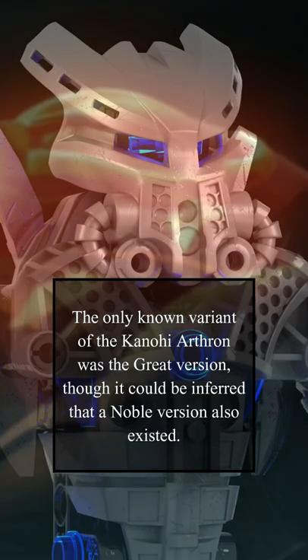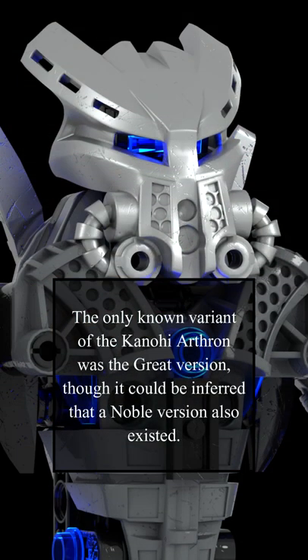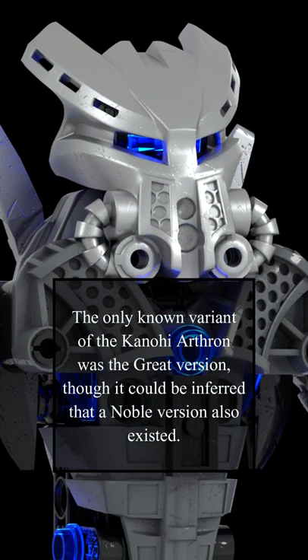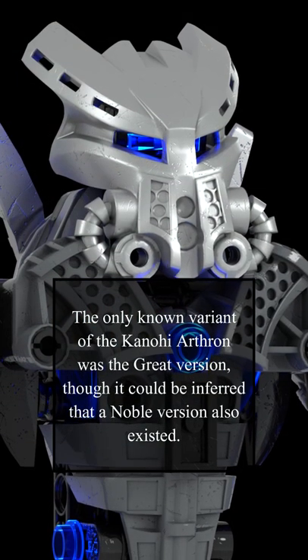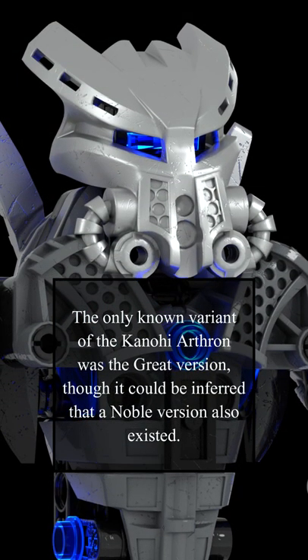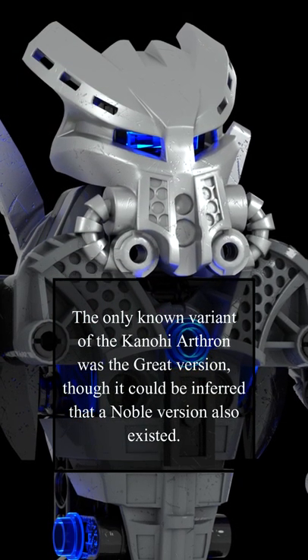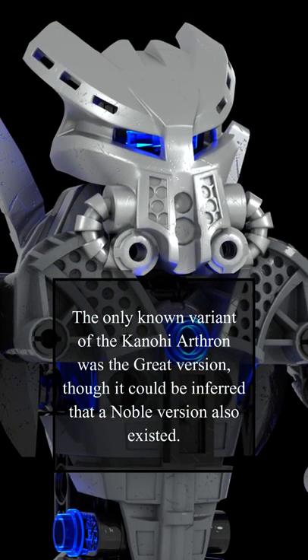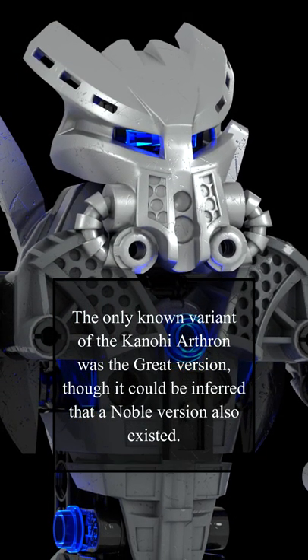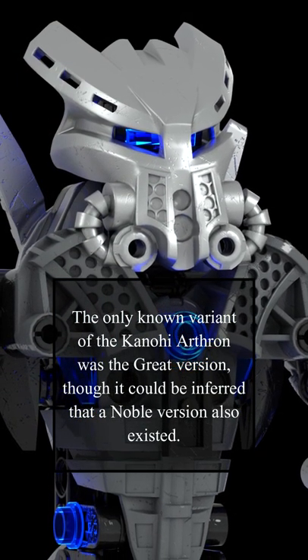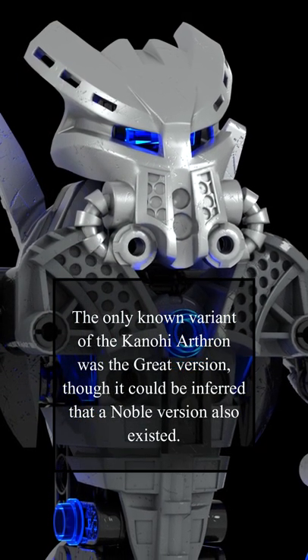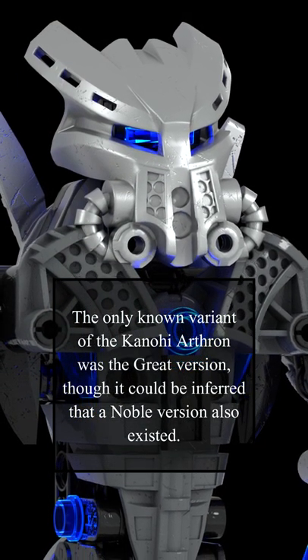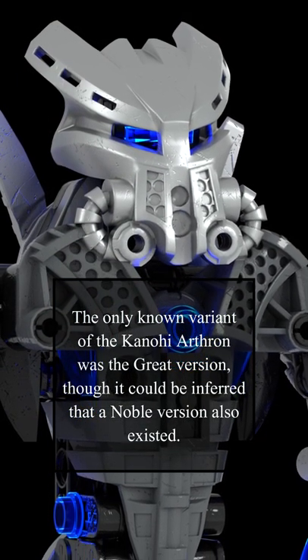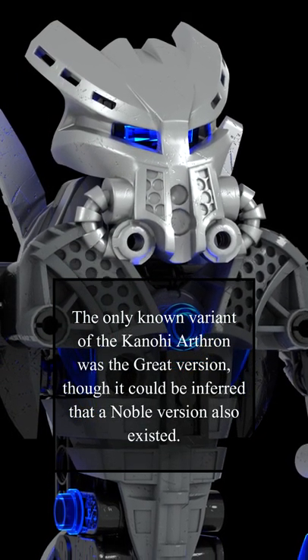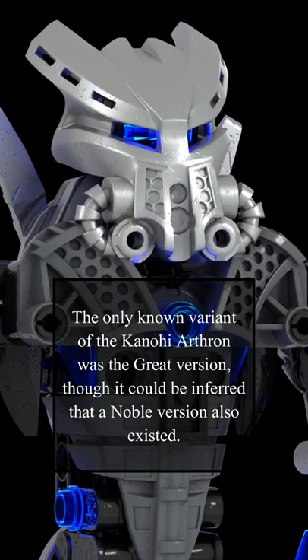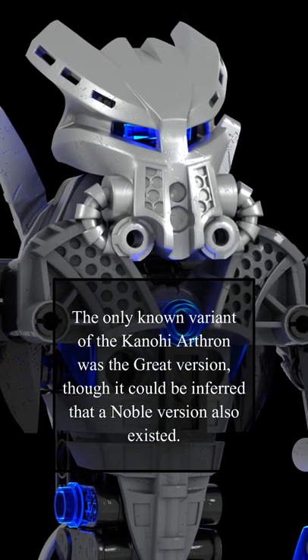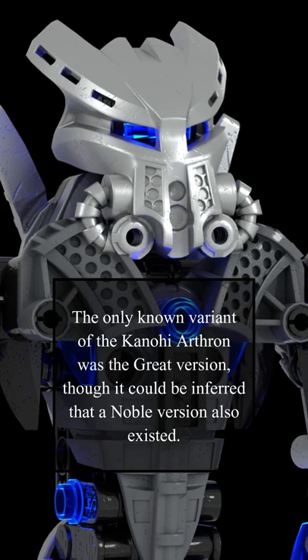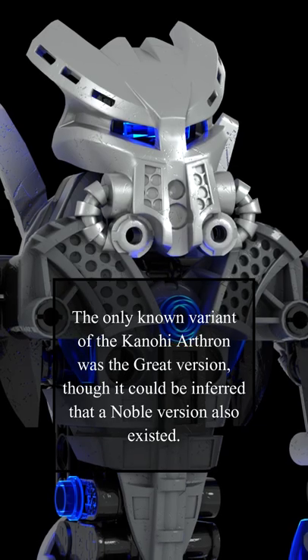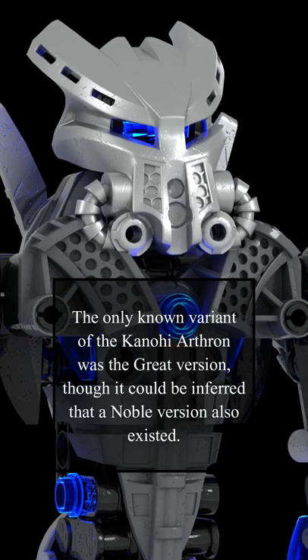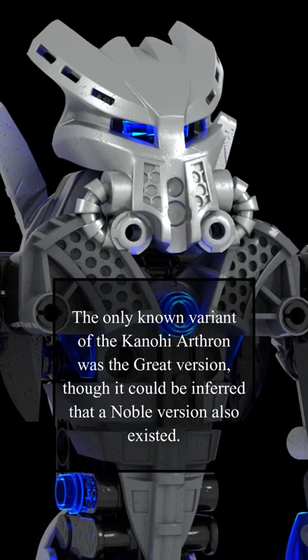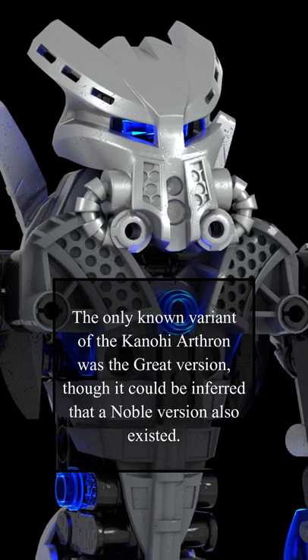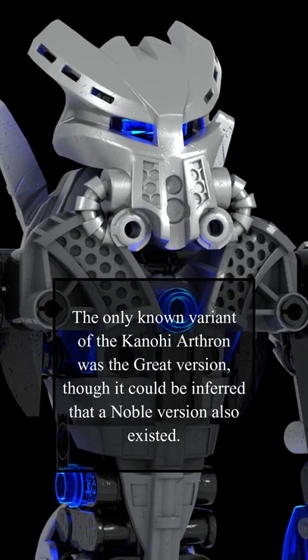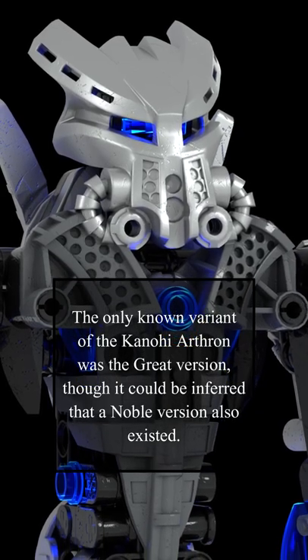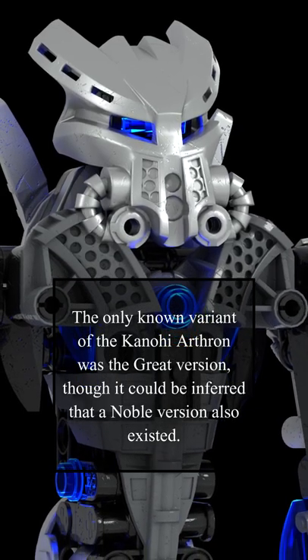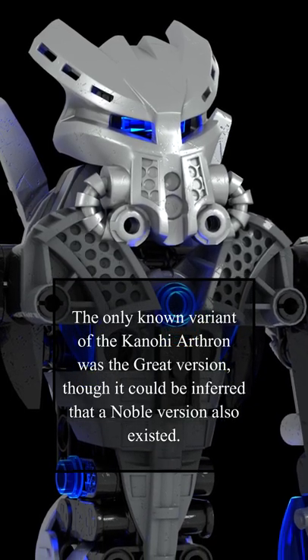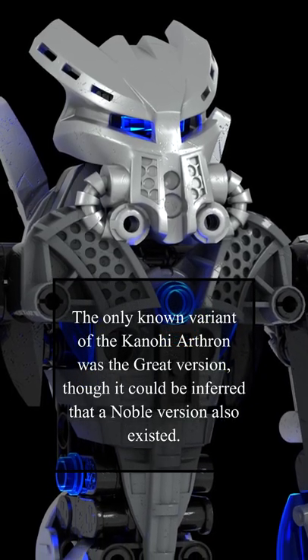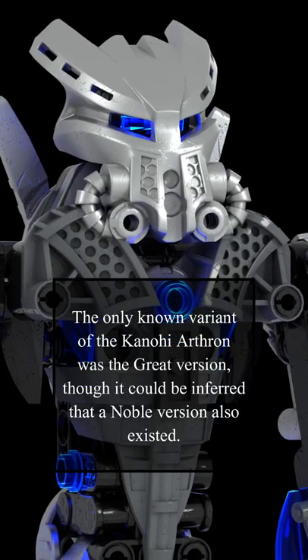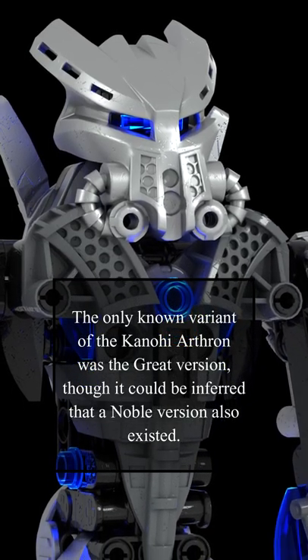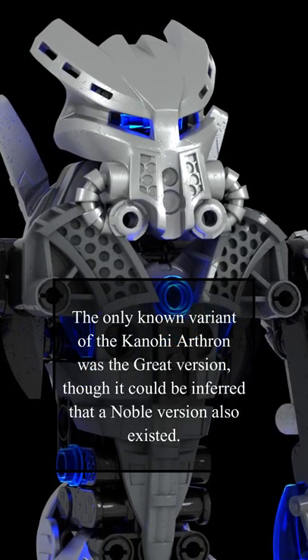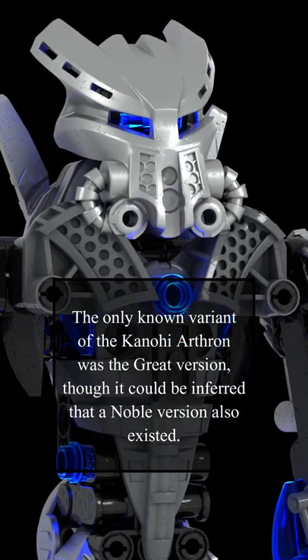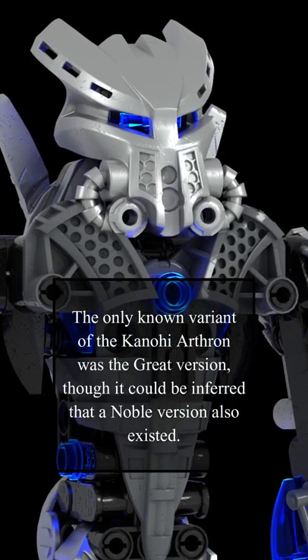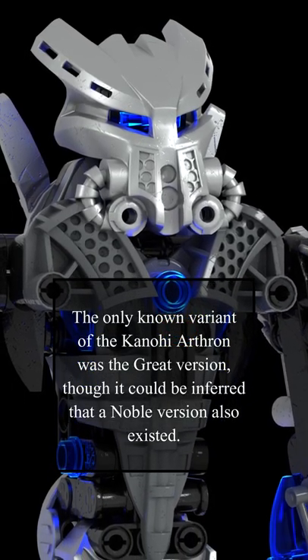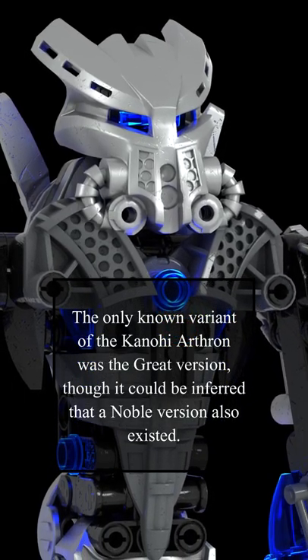The only known variant of the Kanohi Arthron was the gray version, though it could be inferred that a noble version also existed.